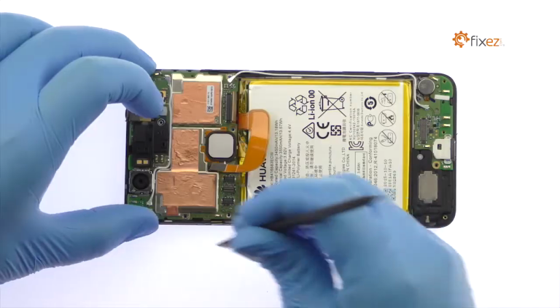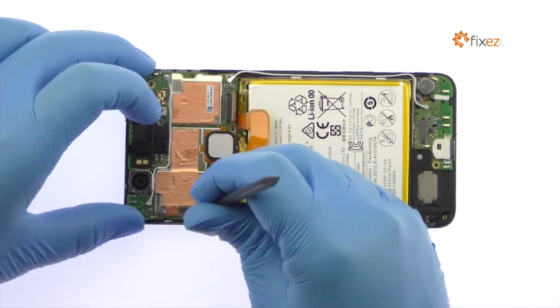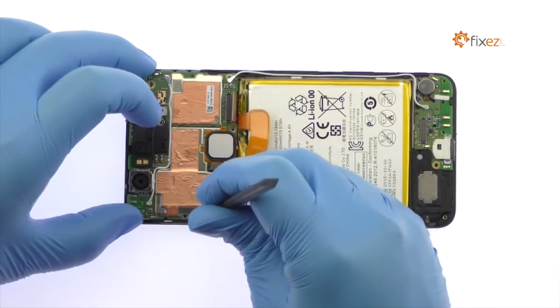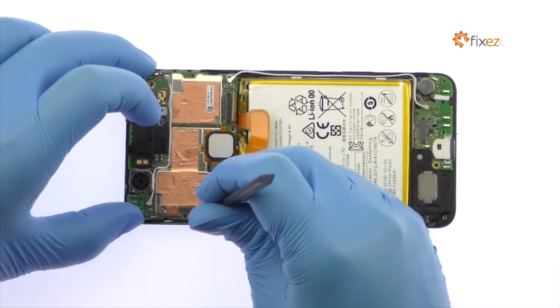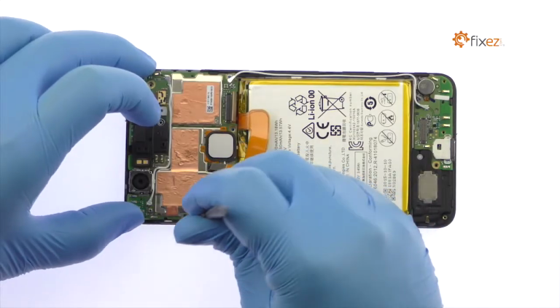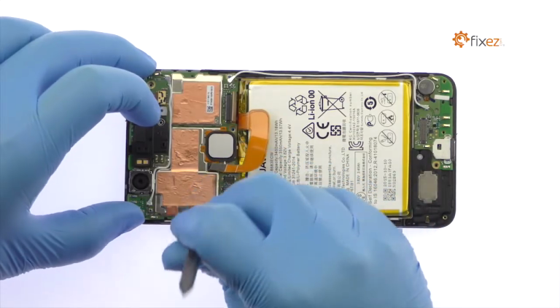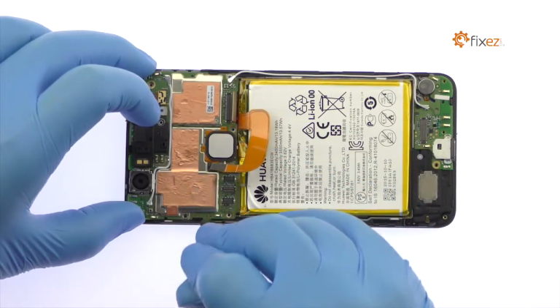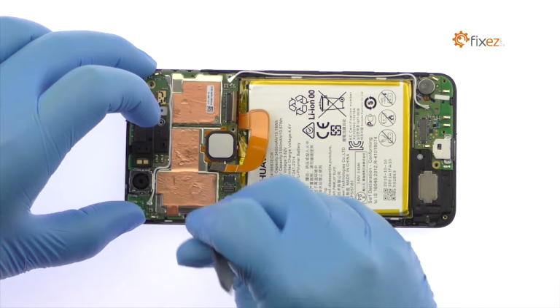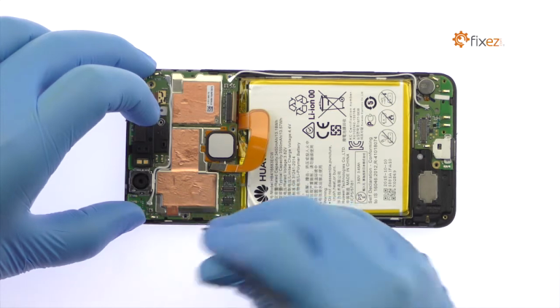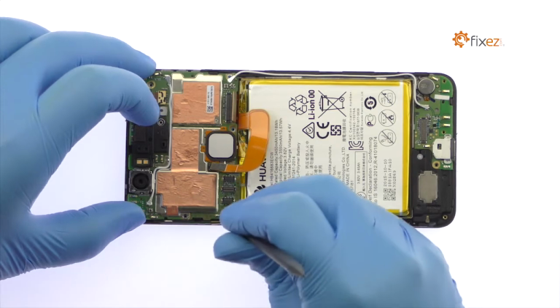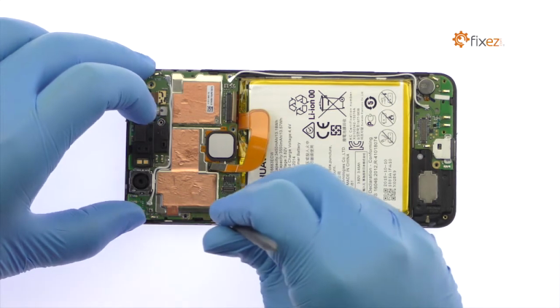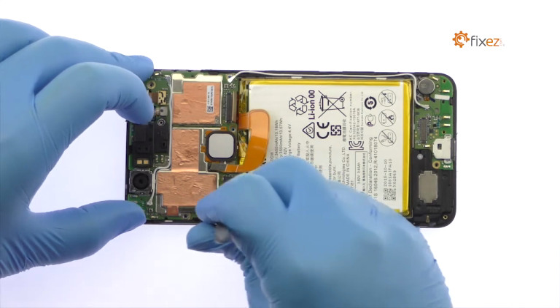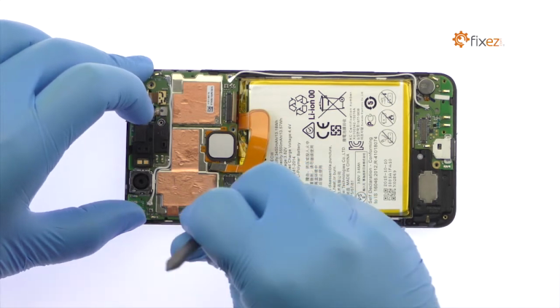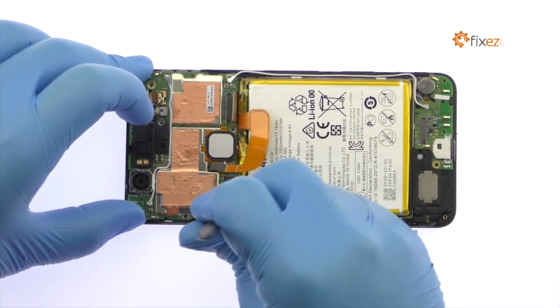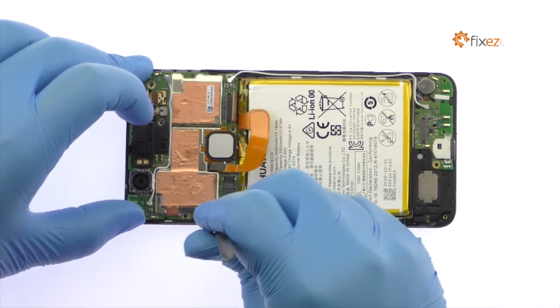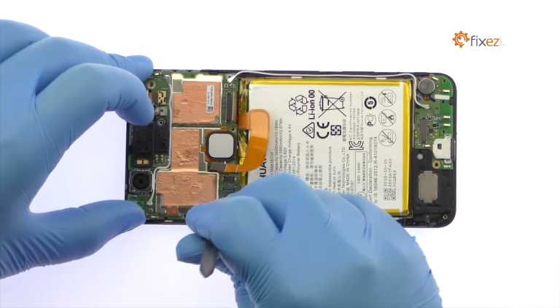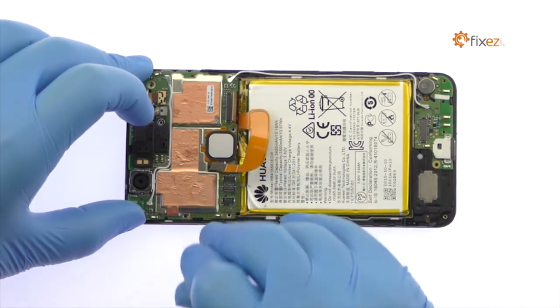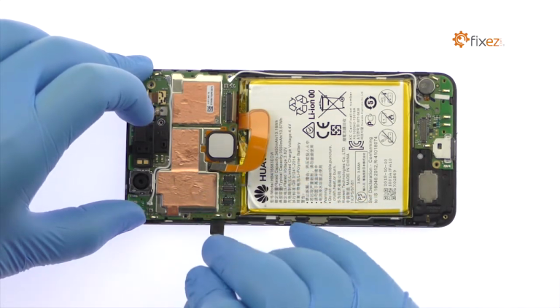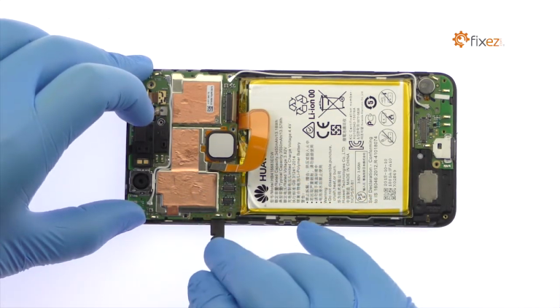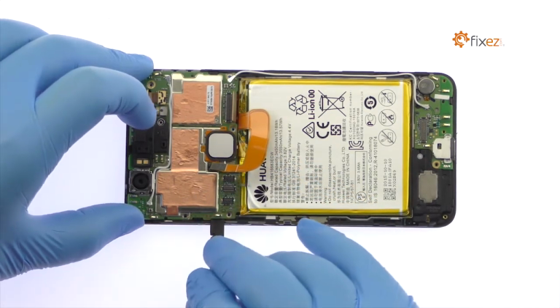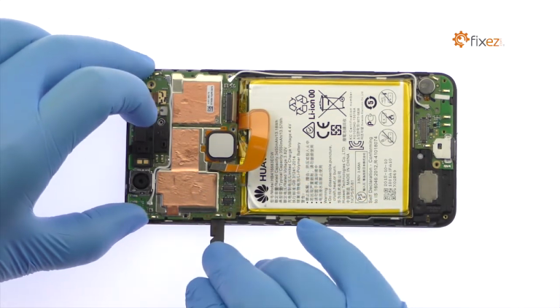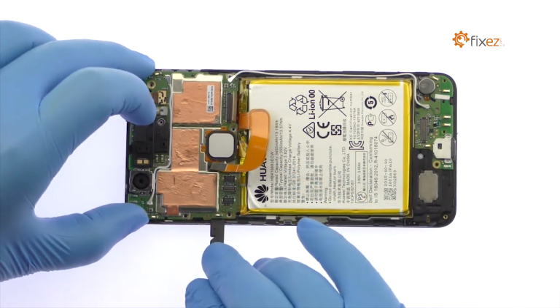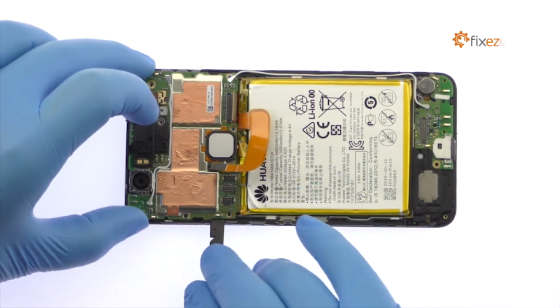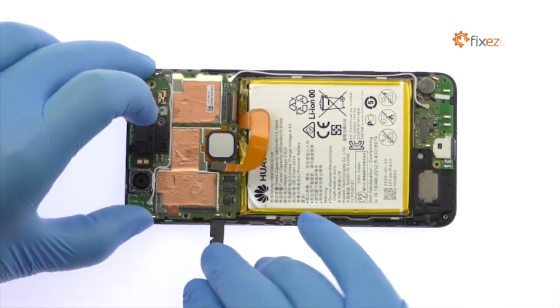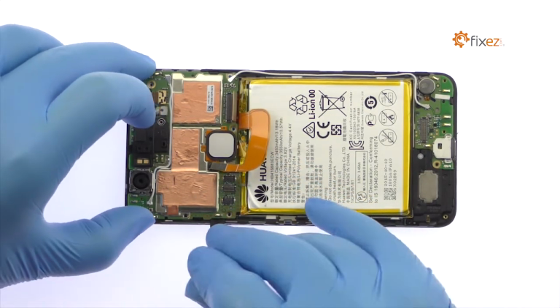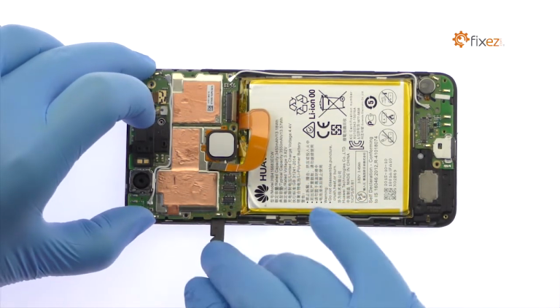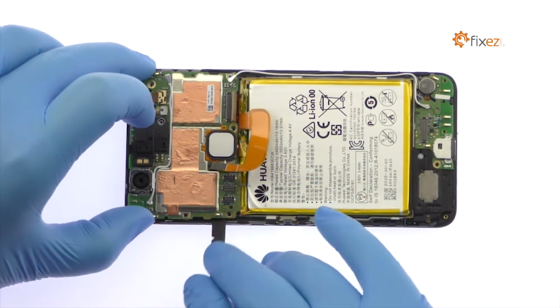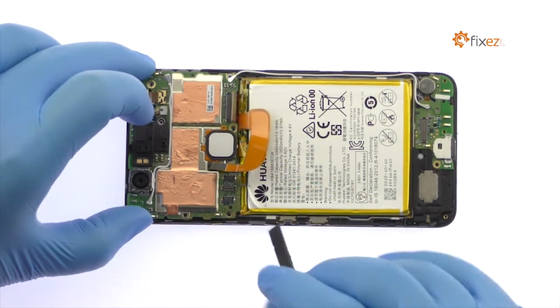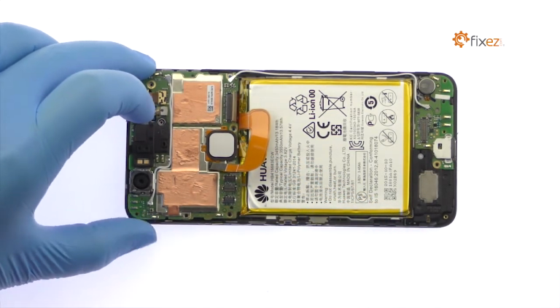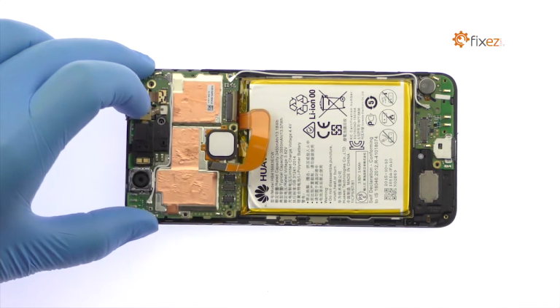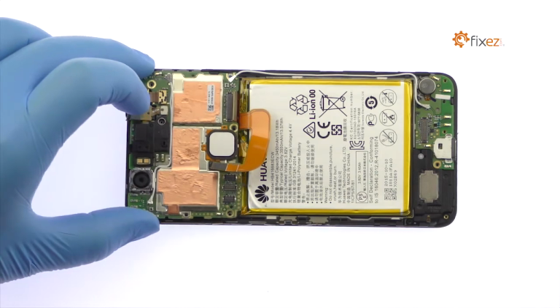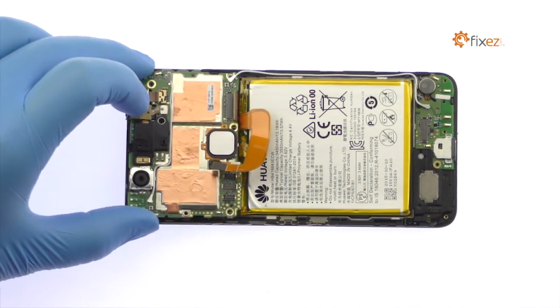The Nexus 6P motherboard is held in place with a gob of thermal paste. With the spudger, carefully pry it up and remove it from the phone.